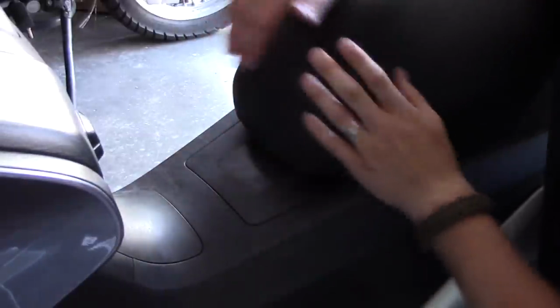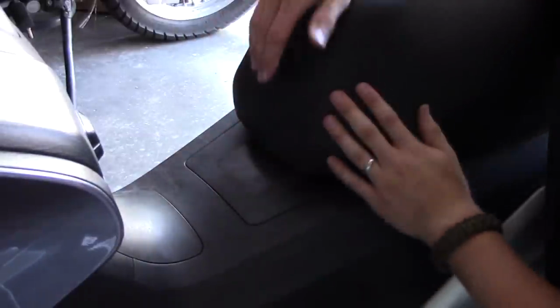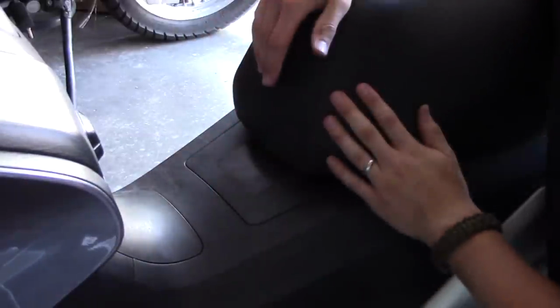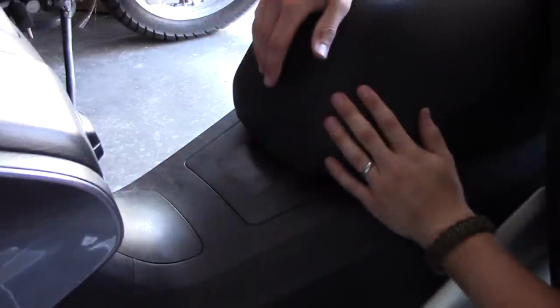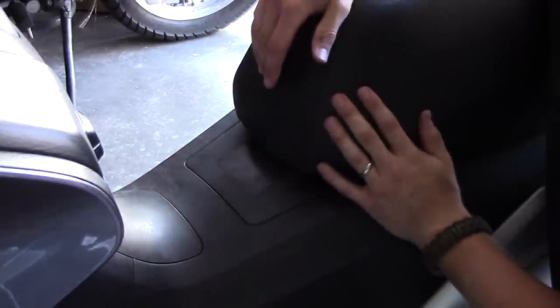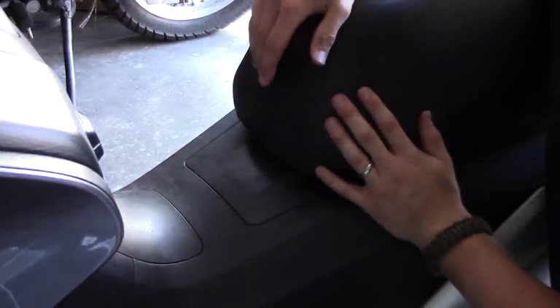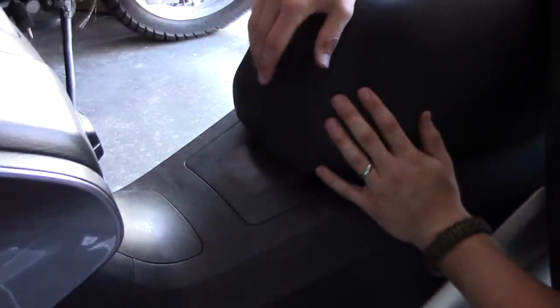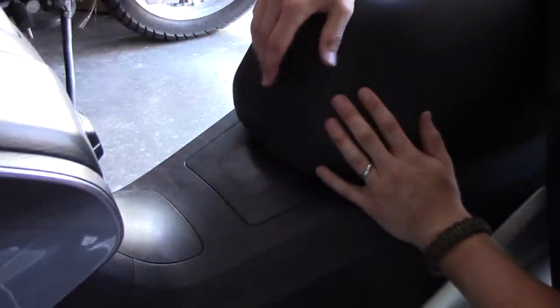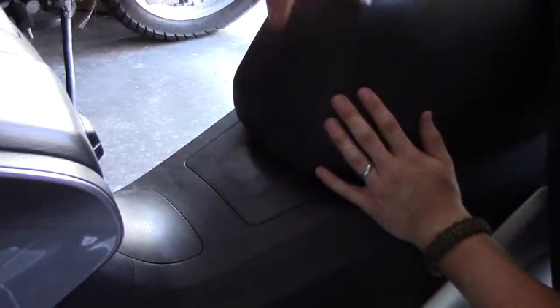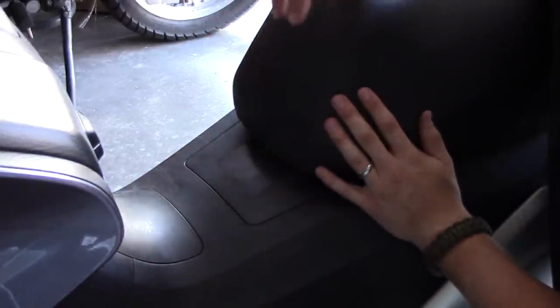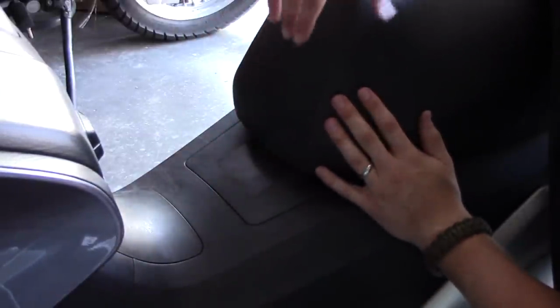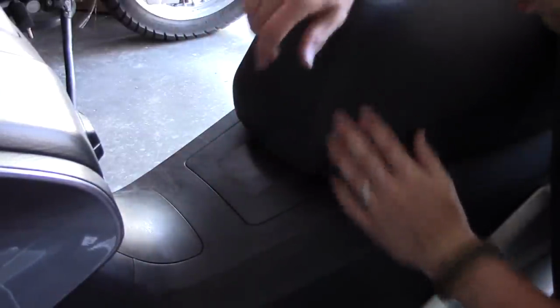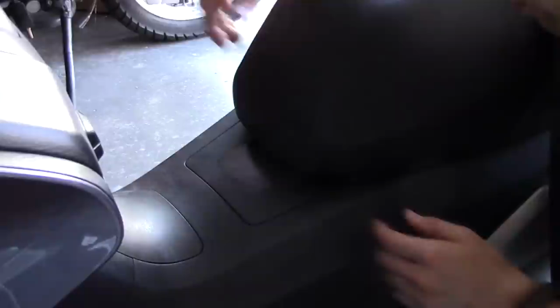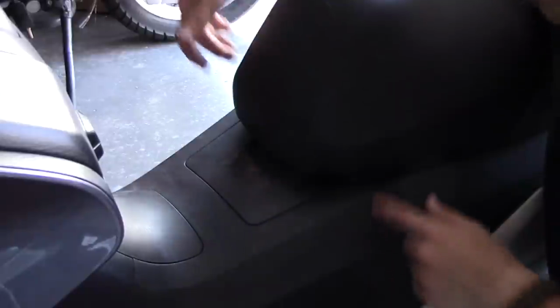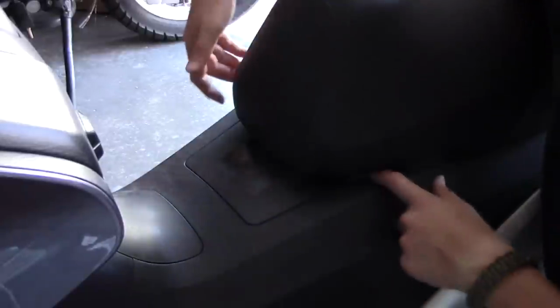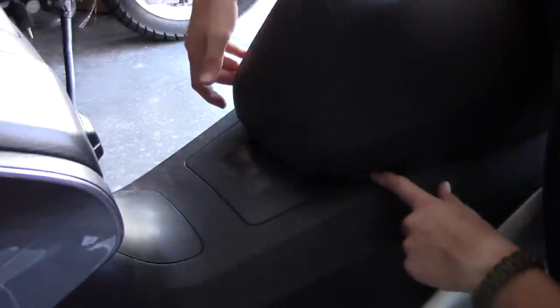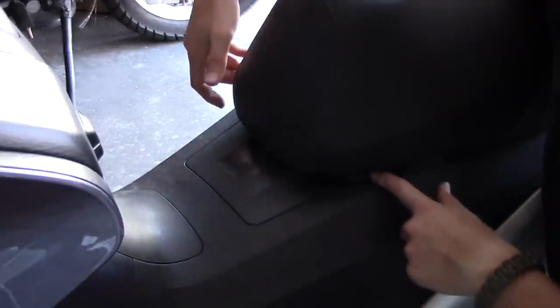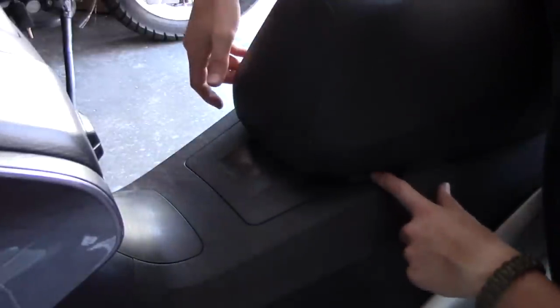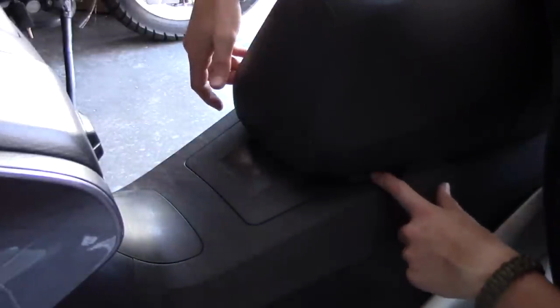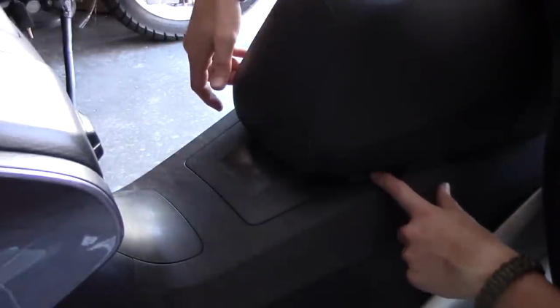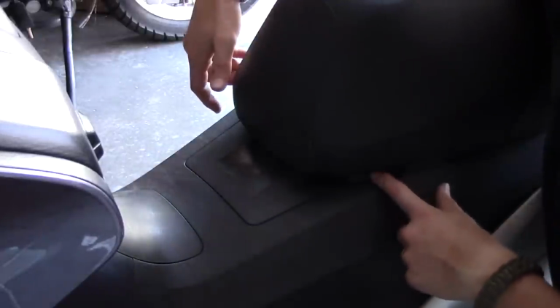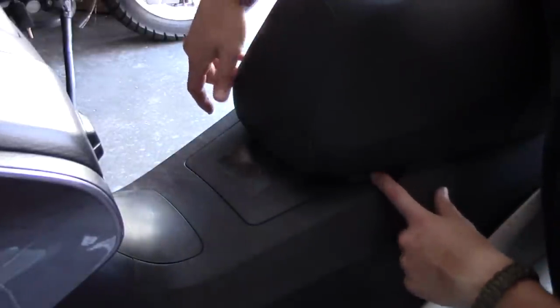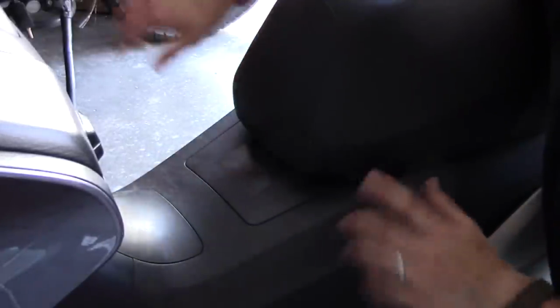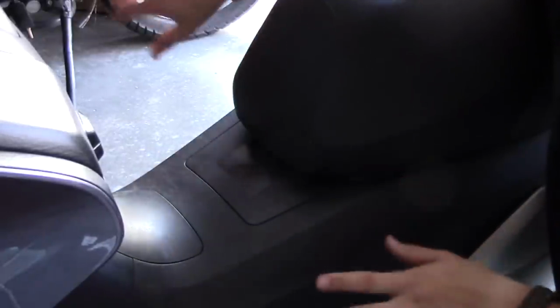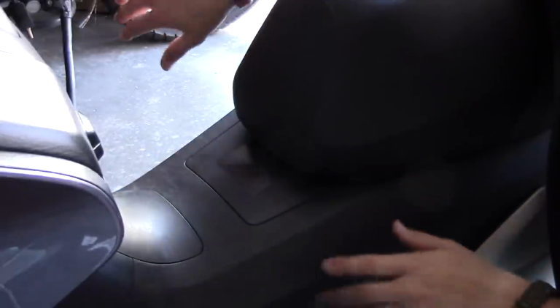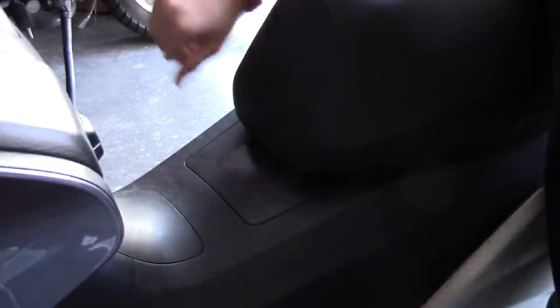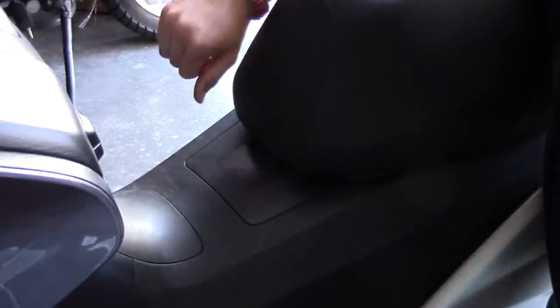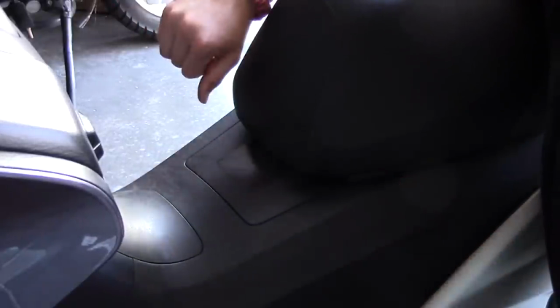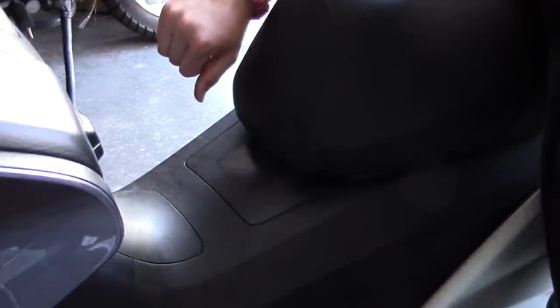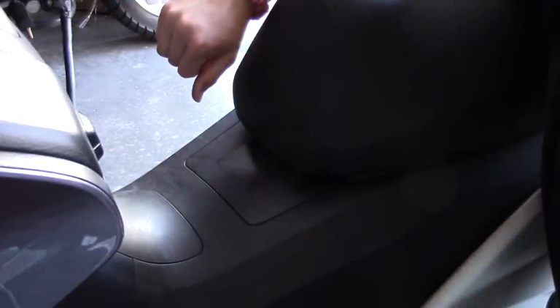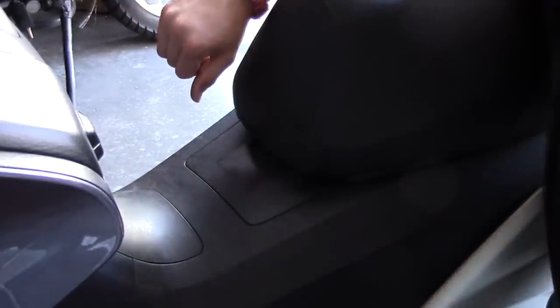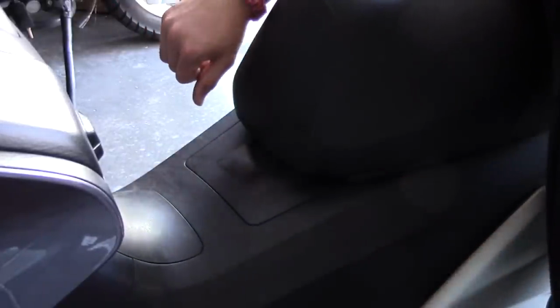All you have to do then is open the seat up, put the two screws back in, and everything's as it was.